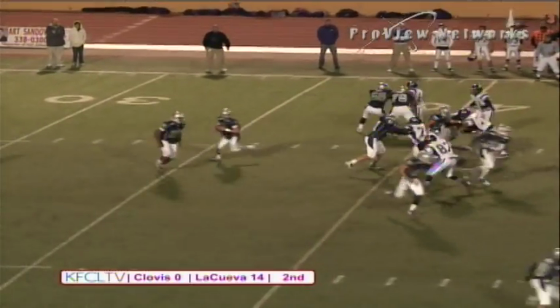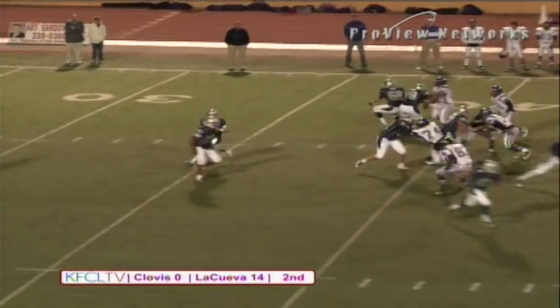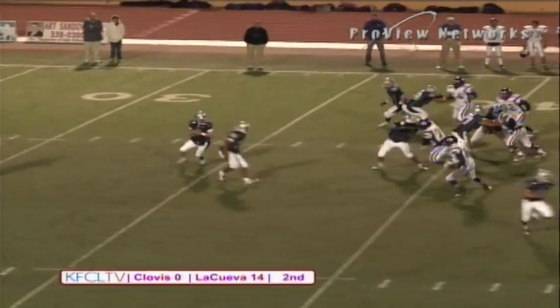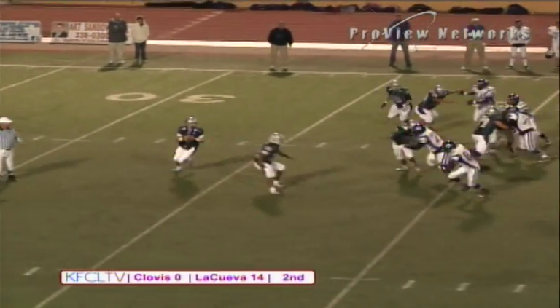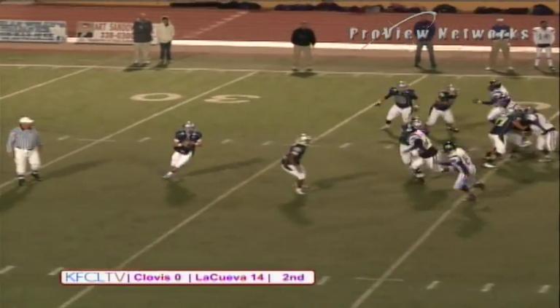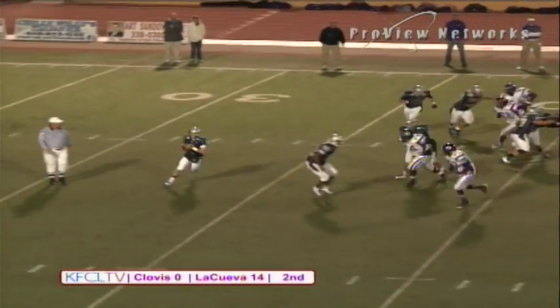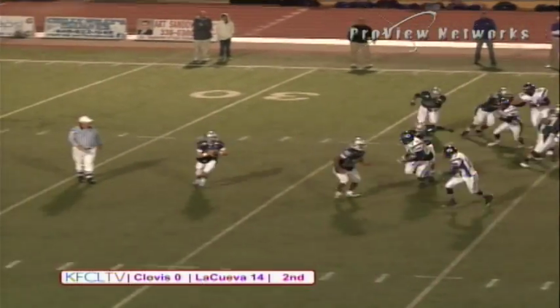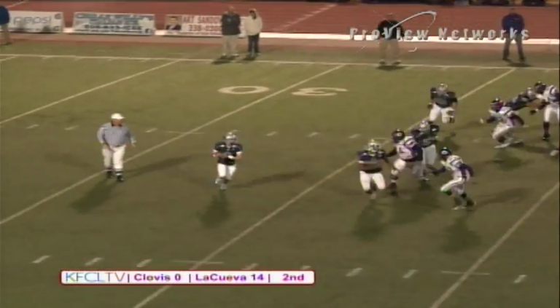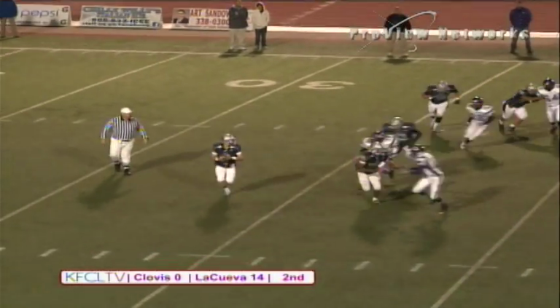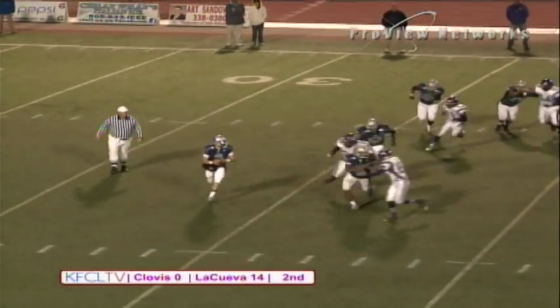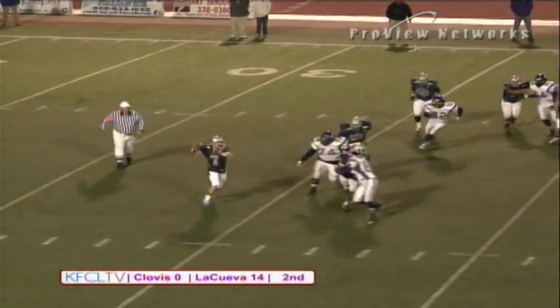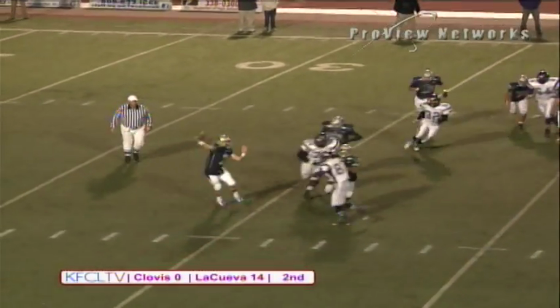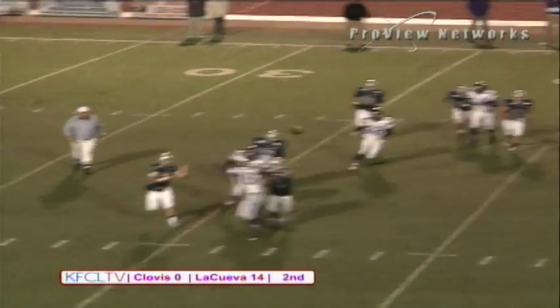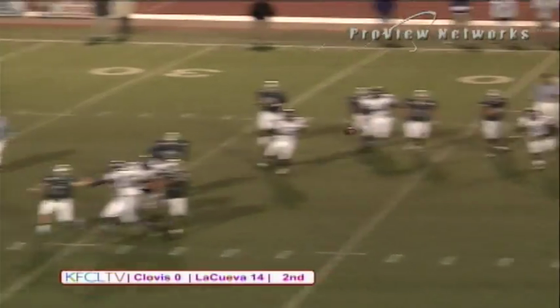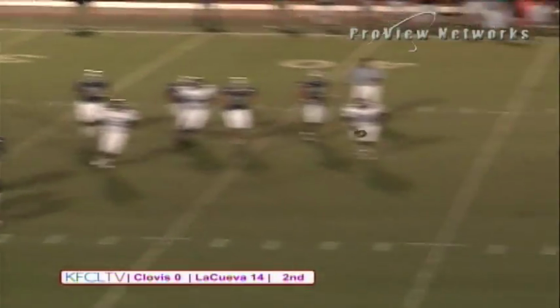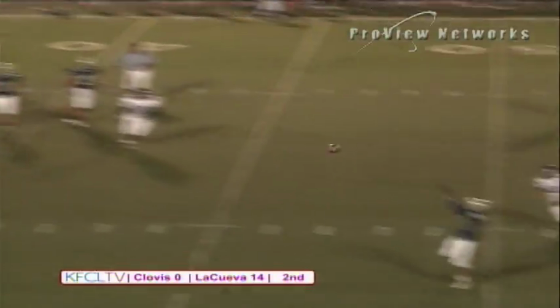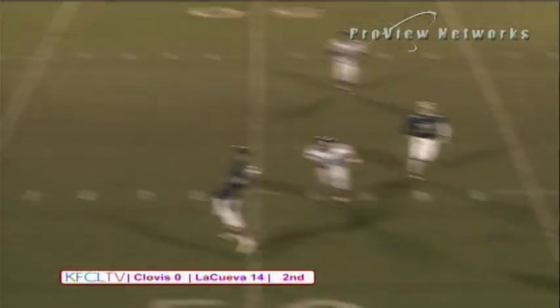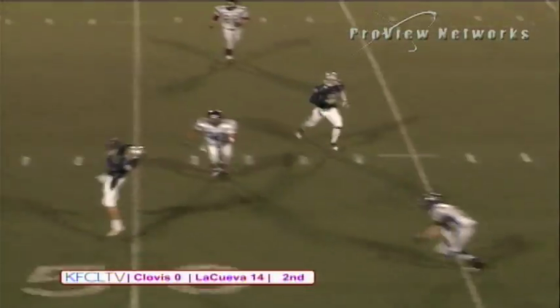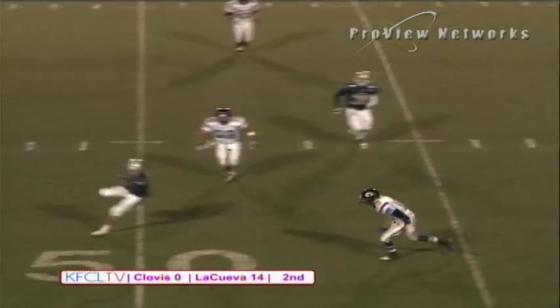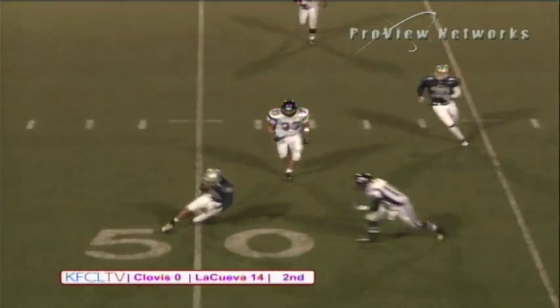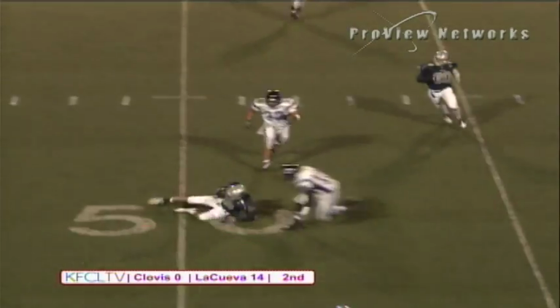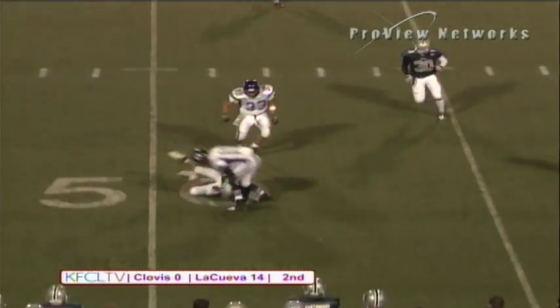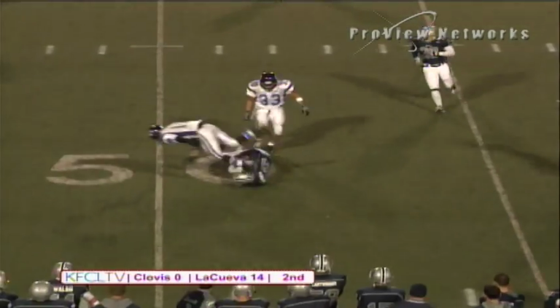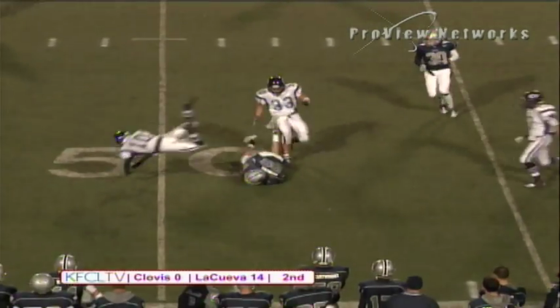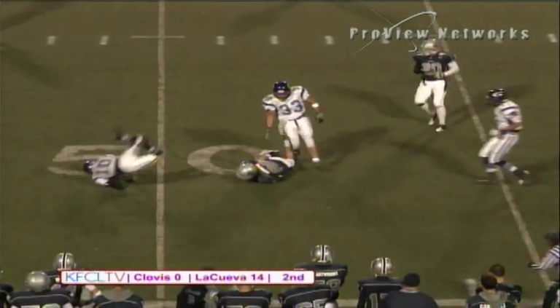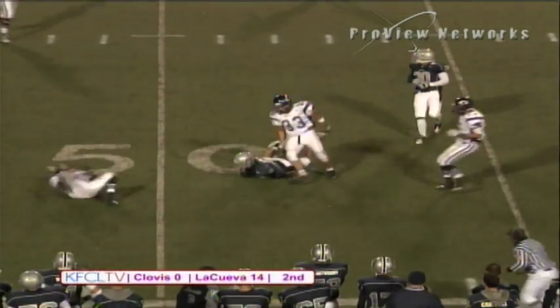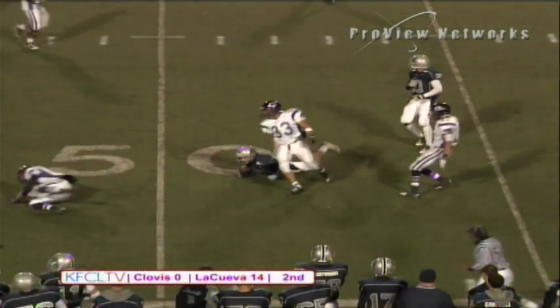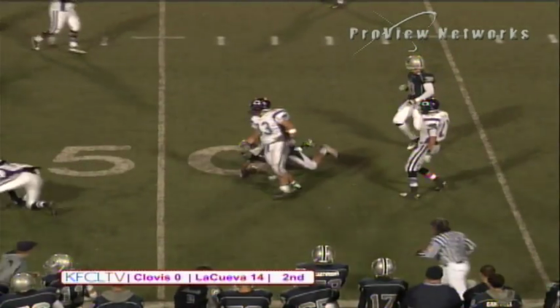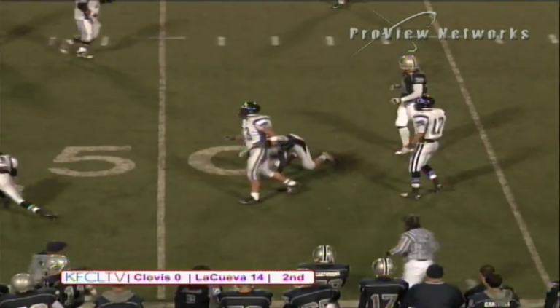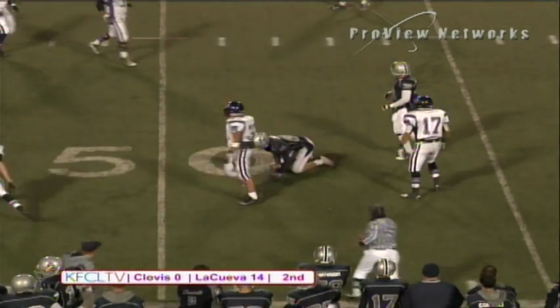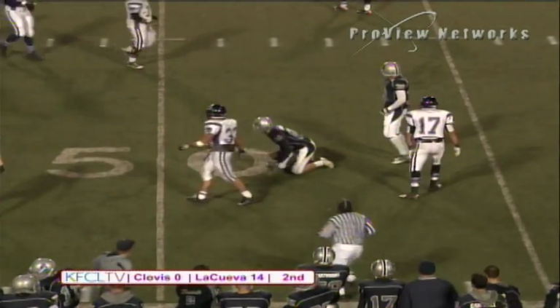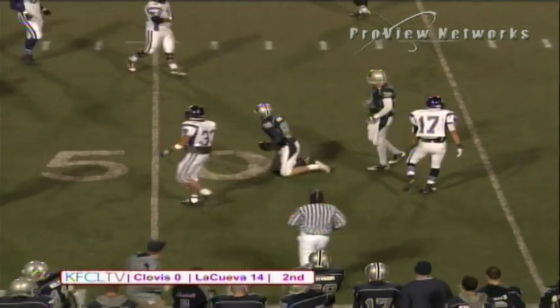Fake the pitch to Daniels. Here comes Nelson rolling right. Nelson firing. This one is caught out here.